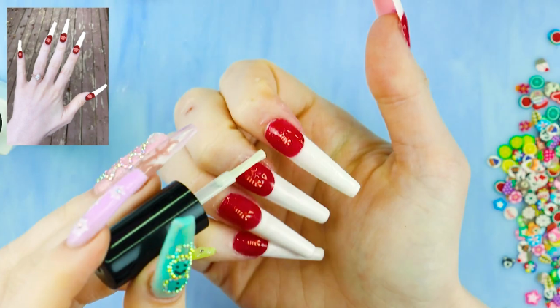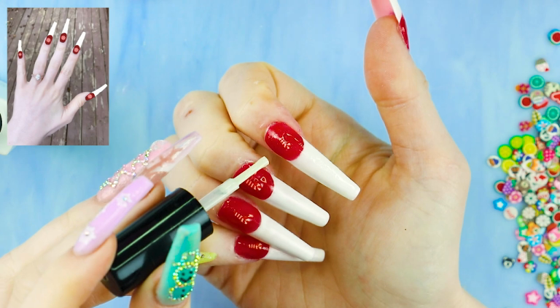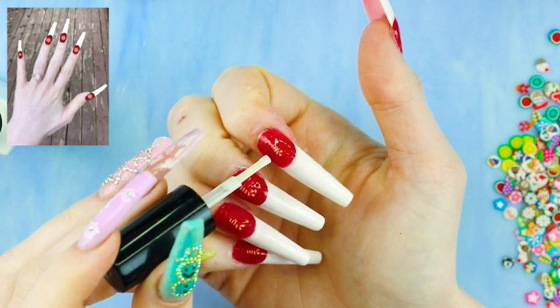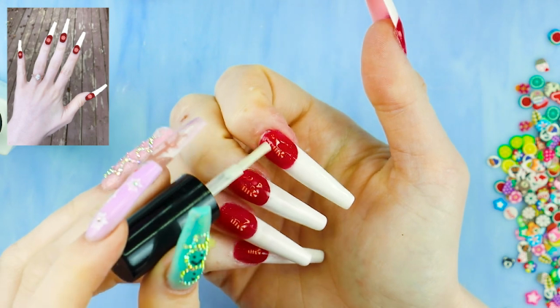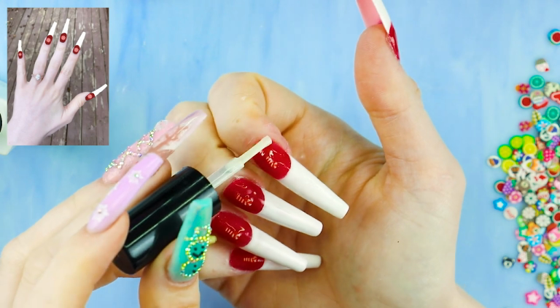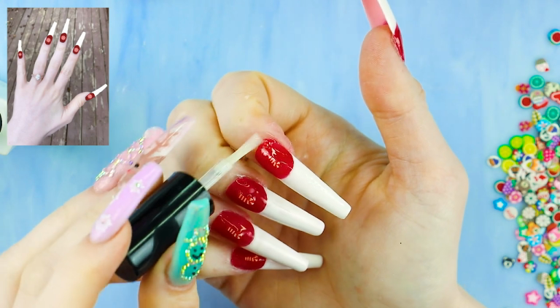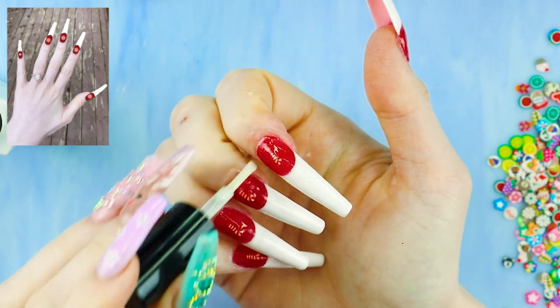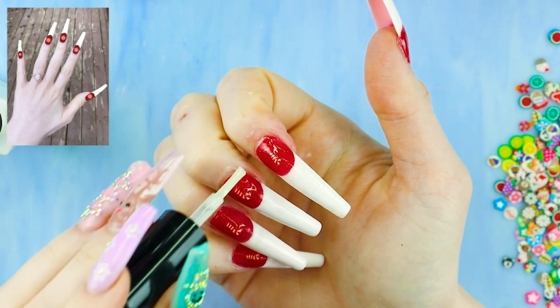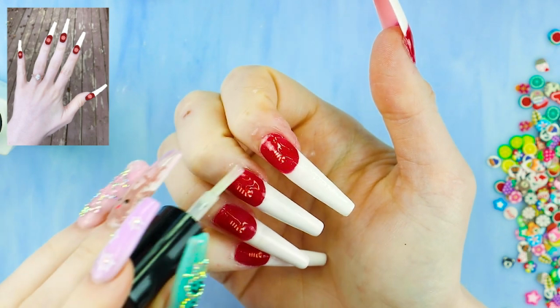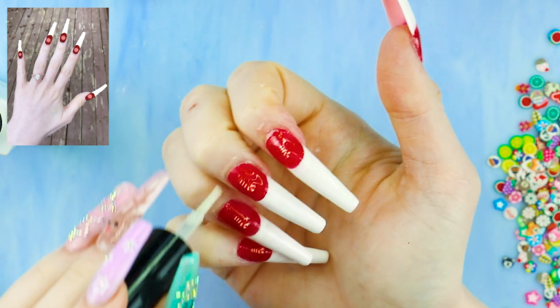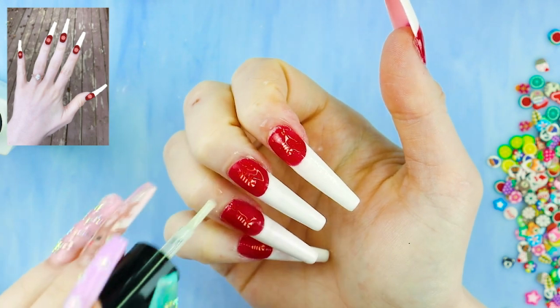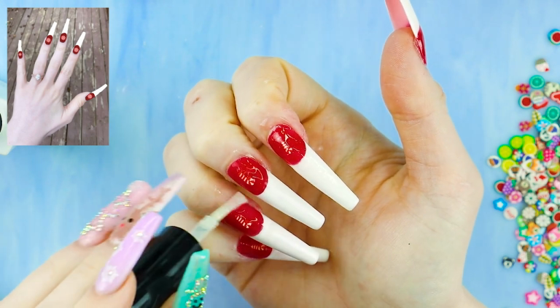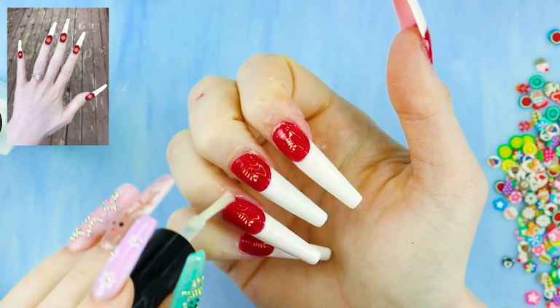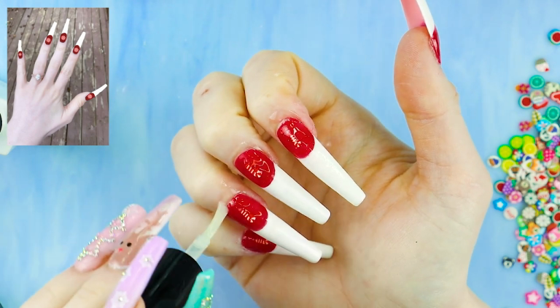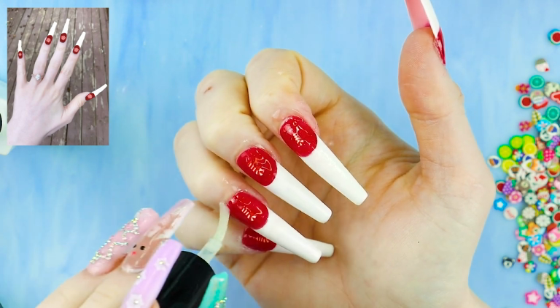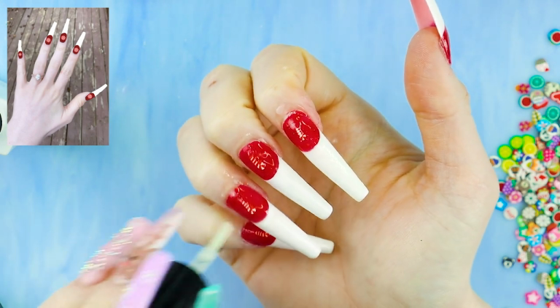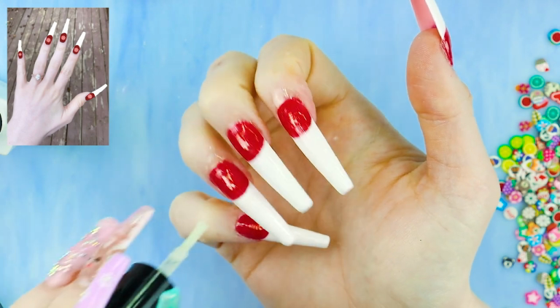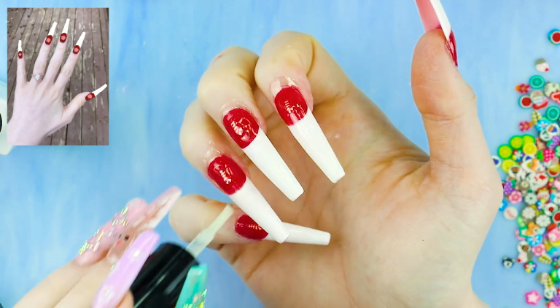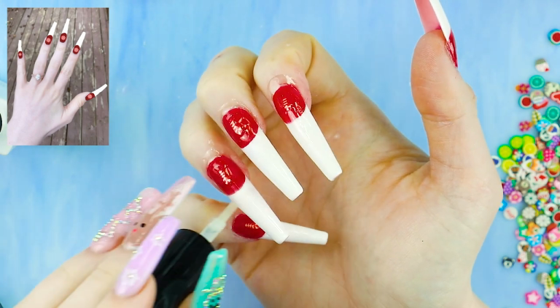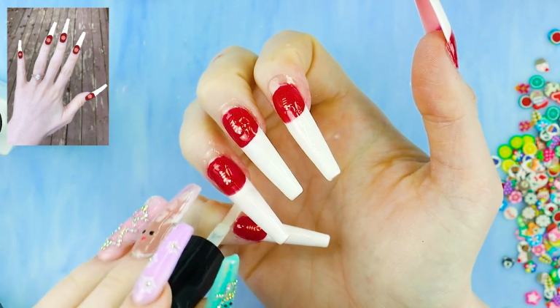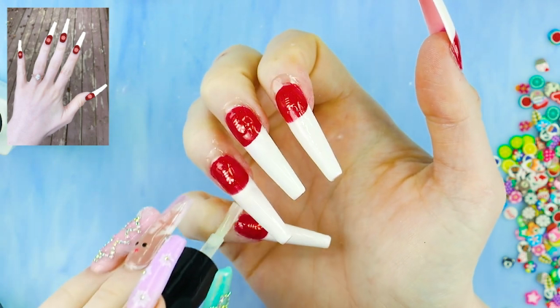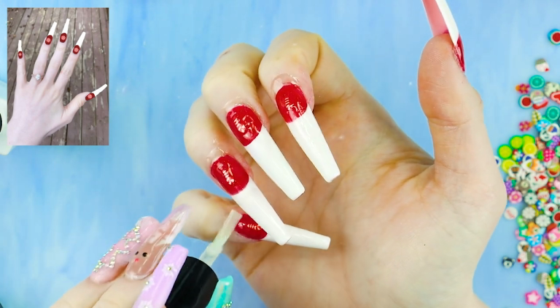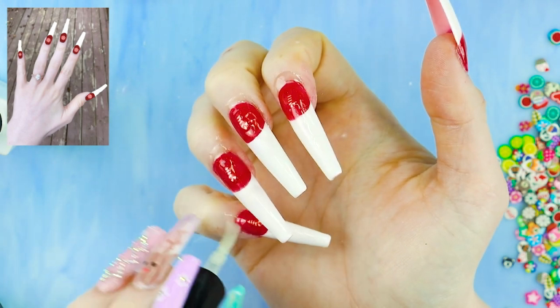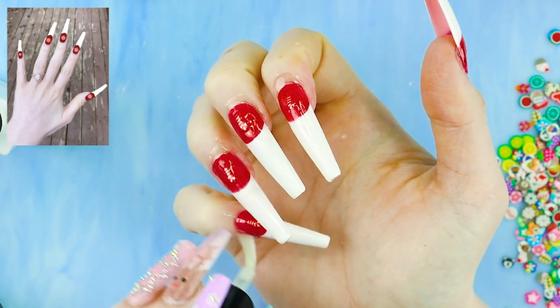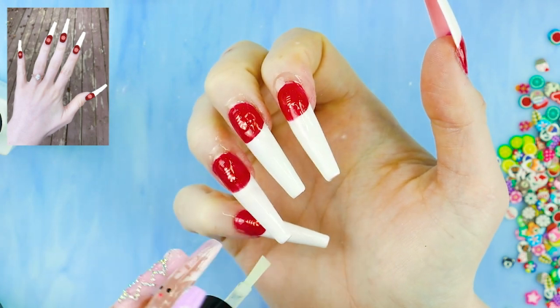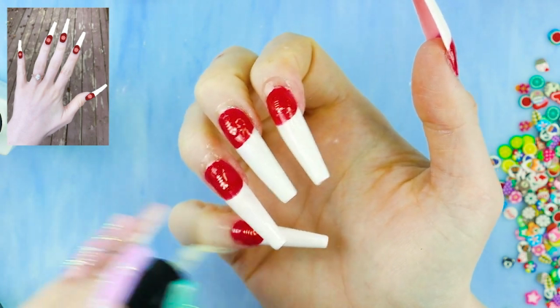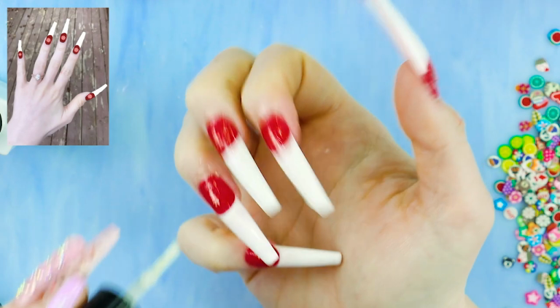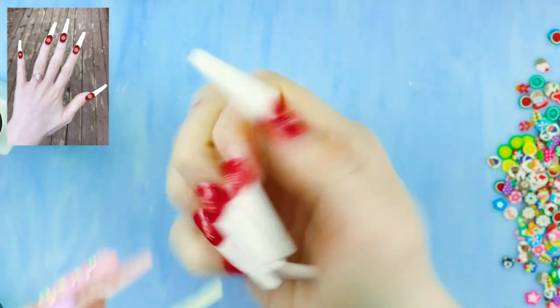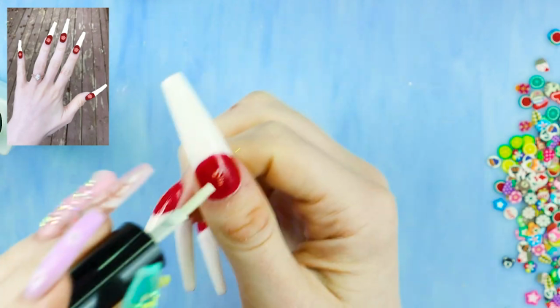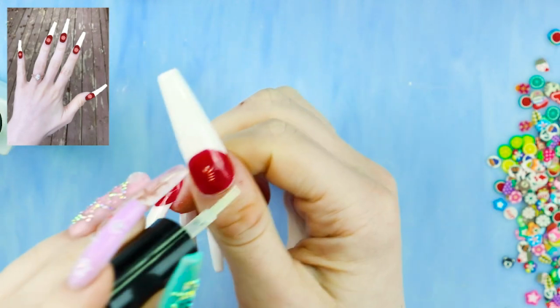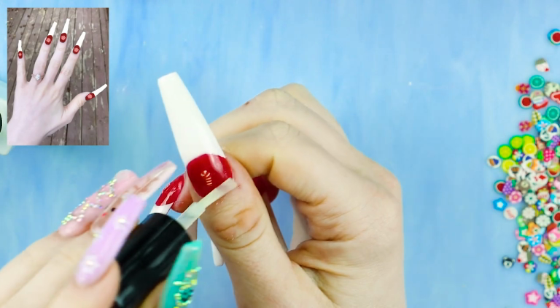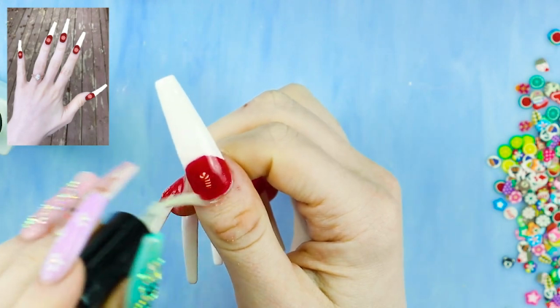Alrighty, and then I'm gonna put some cuticle oil on and let's go see the final result.